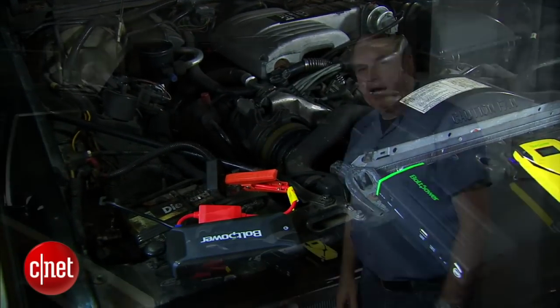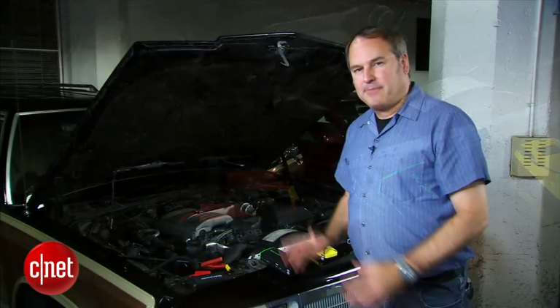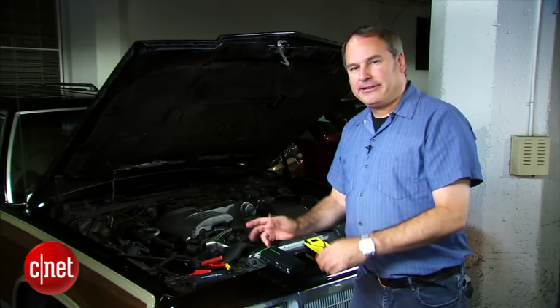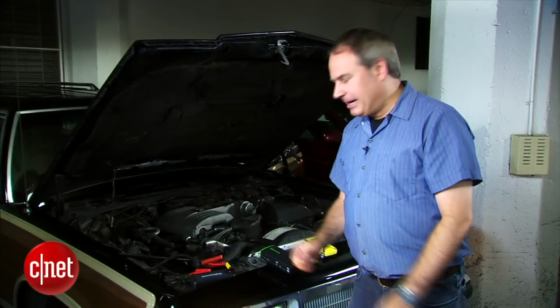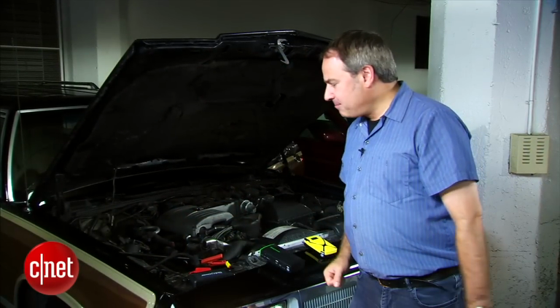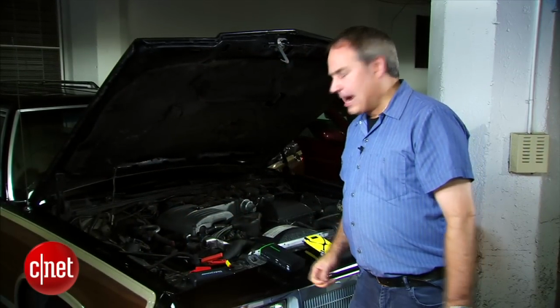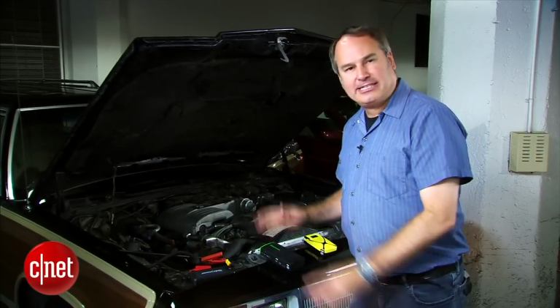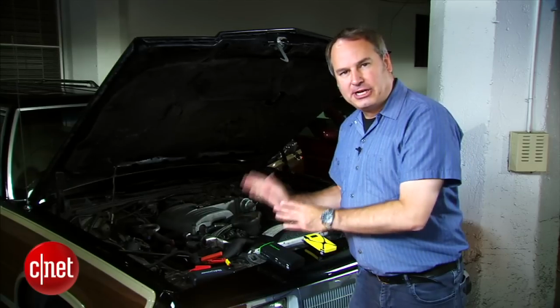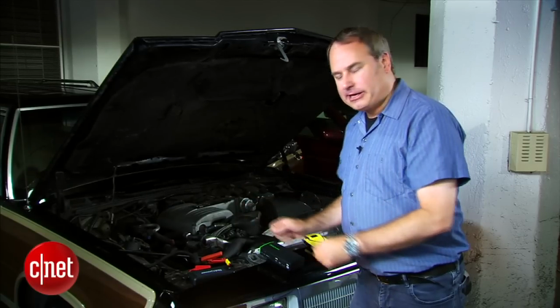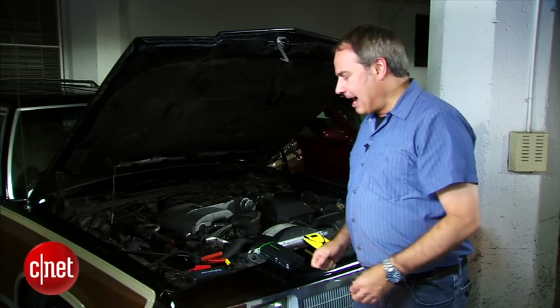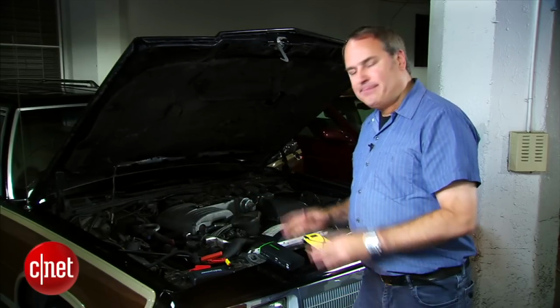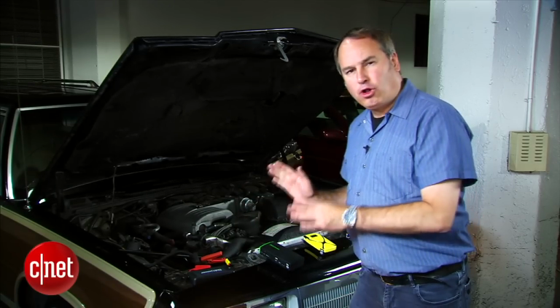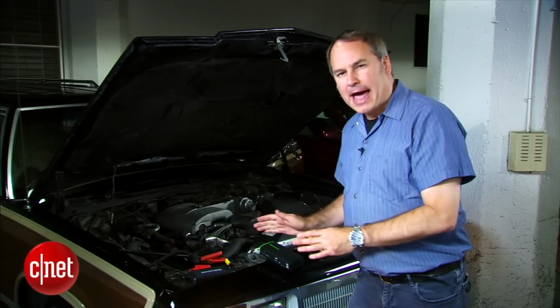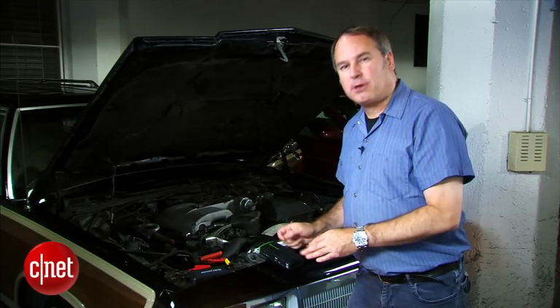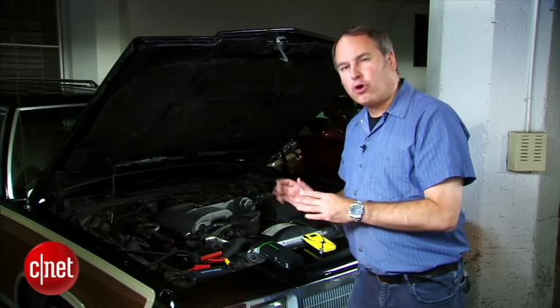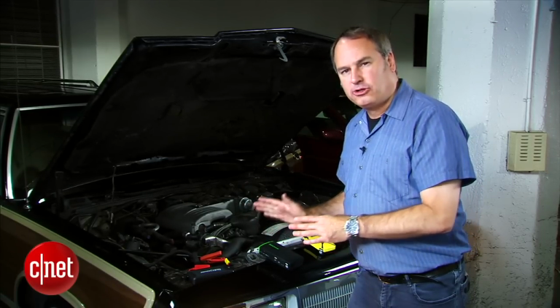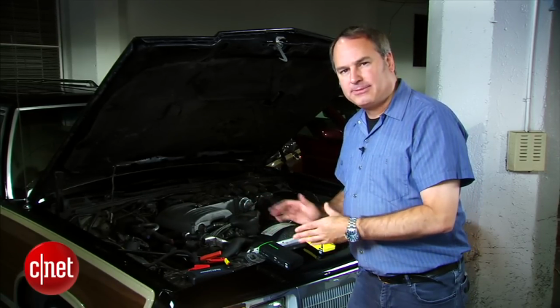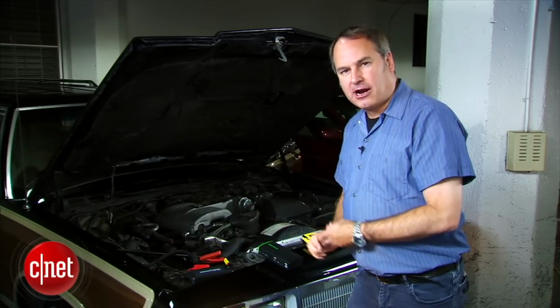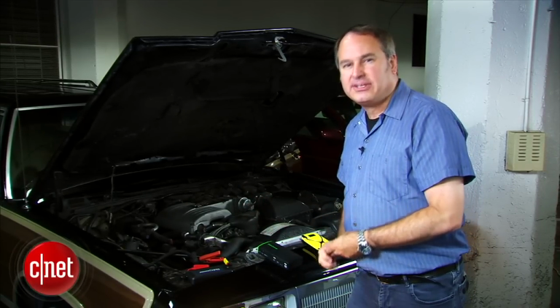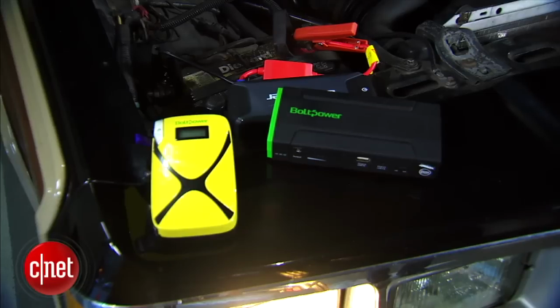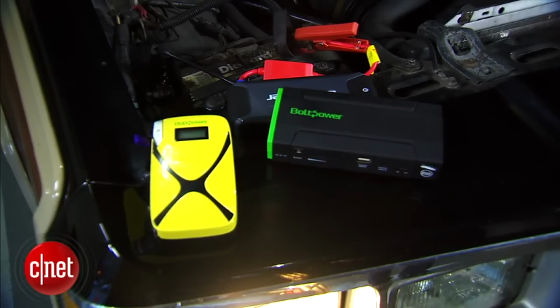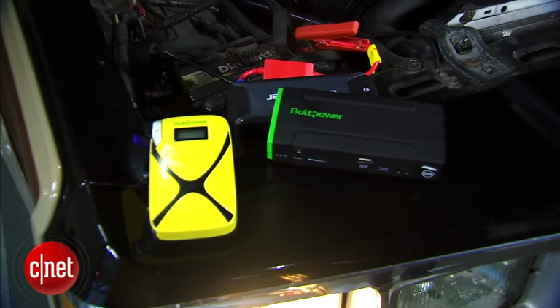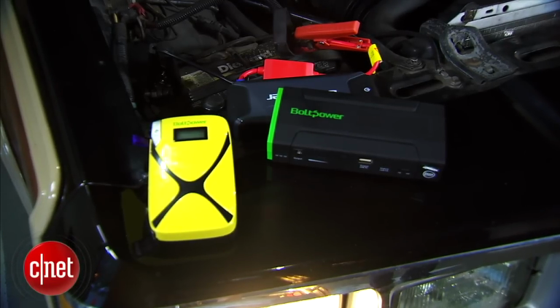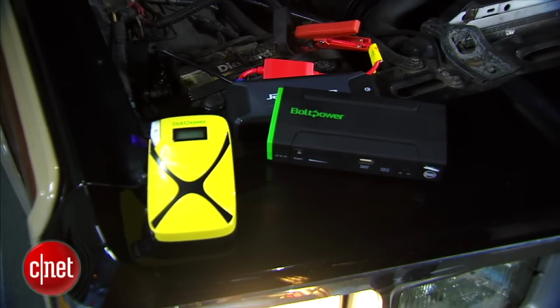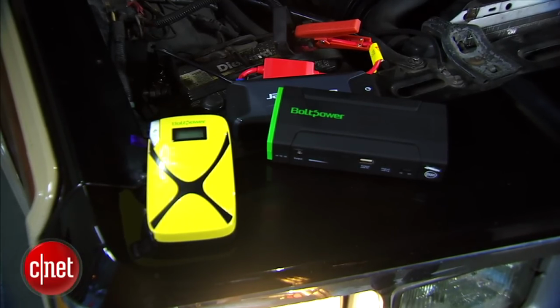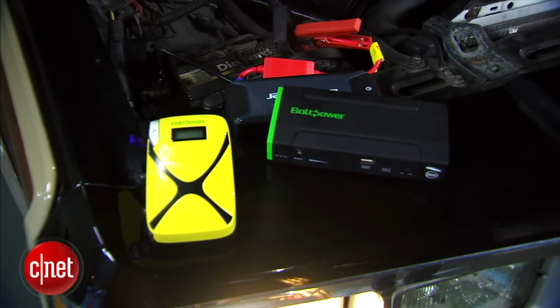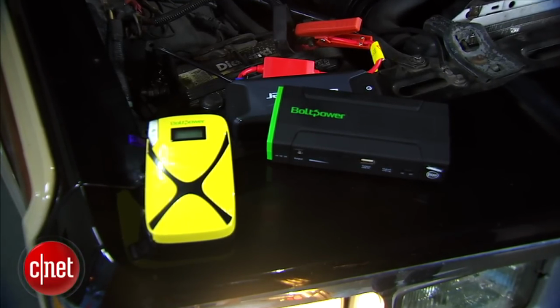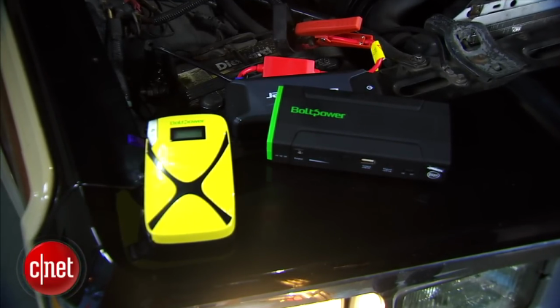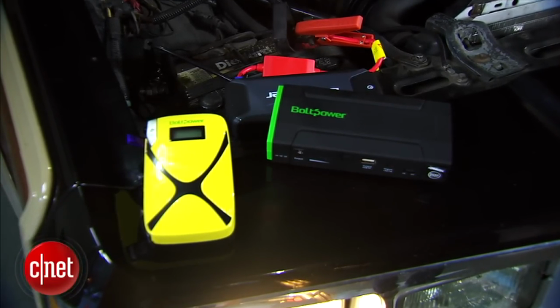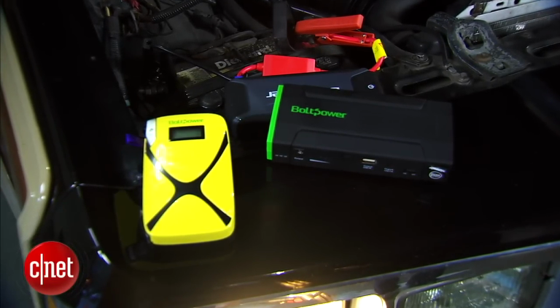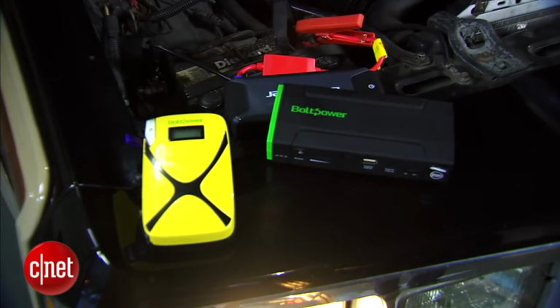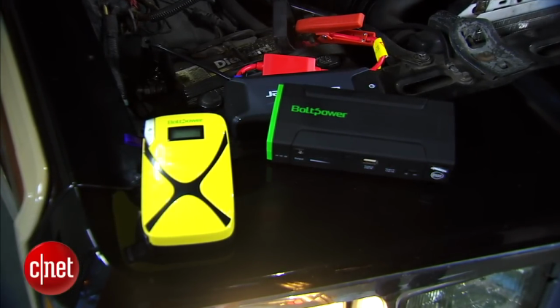I'm Wayne Kinney and this has been your look at the Bolt Power portable jump starters: the D28, the K3 Mini, and the X5 Mini.